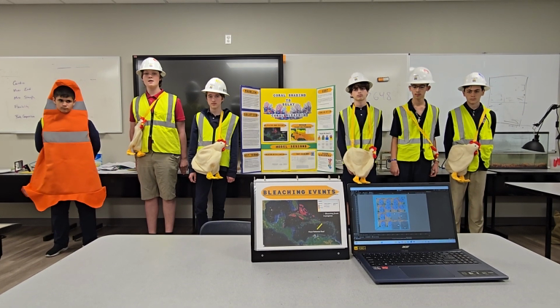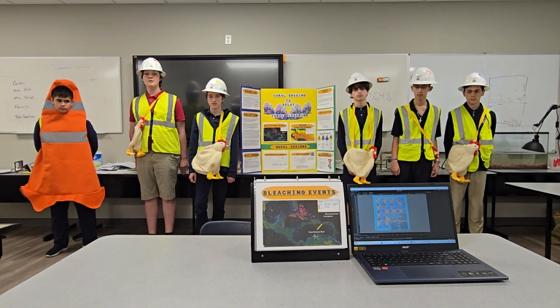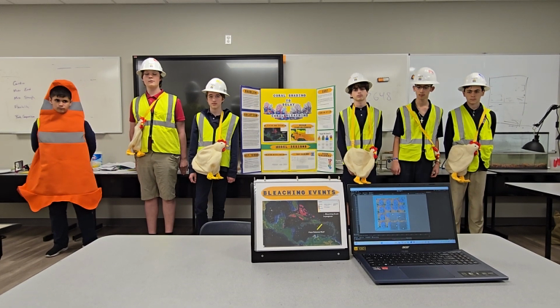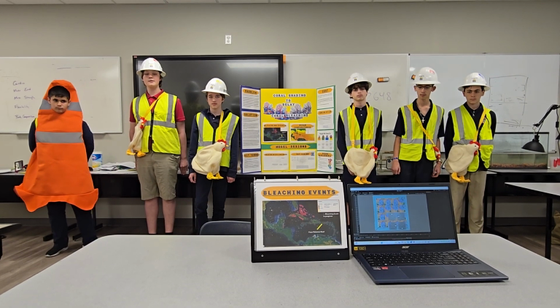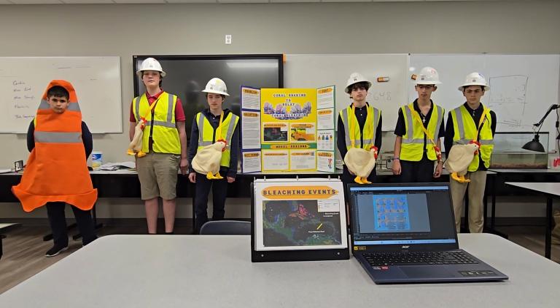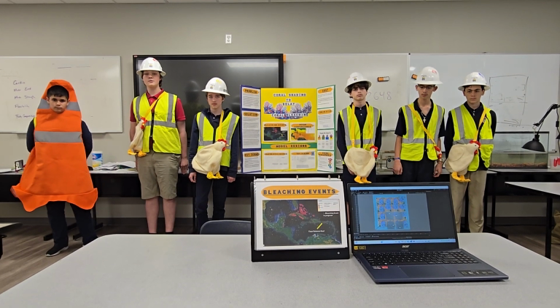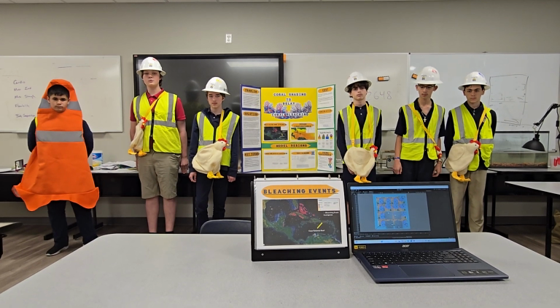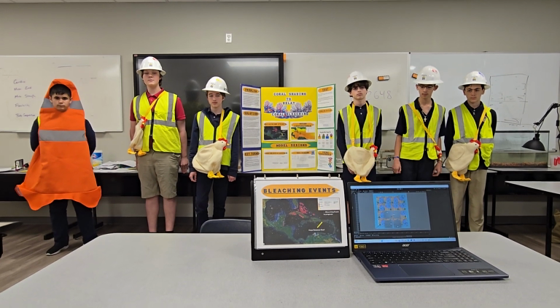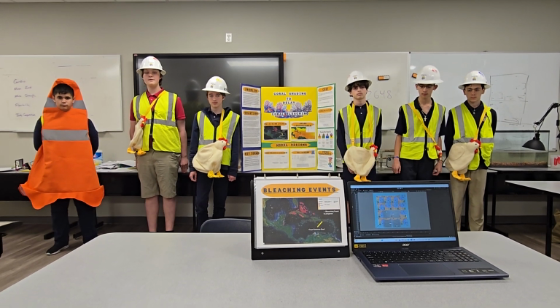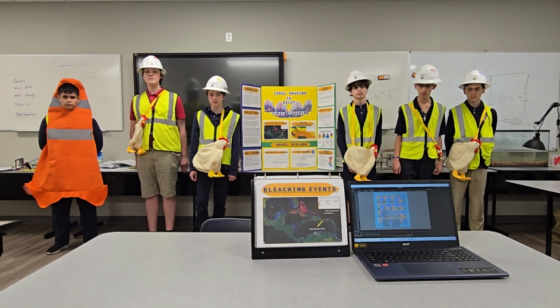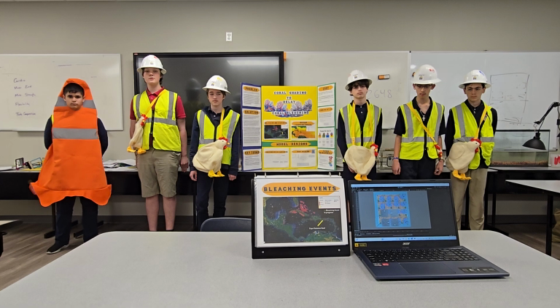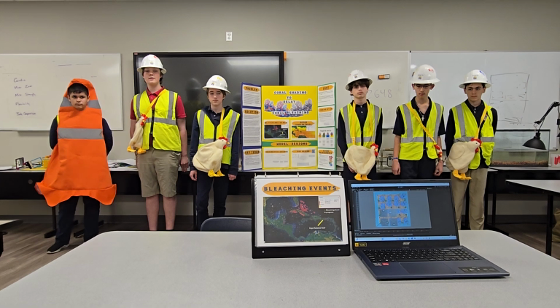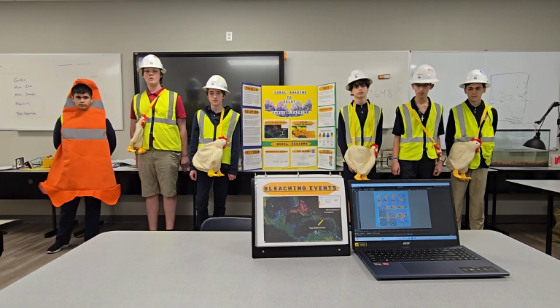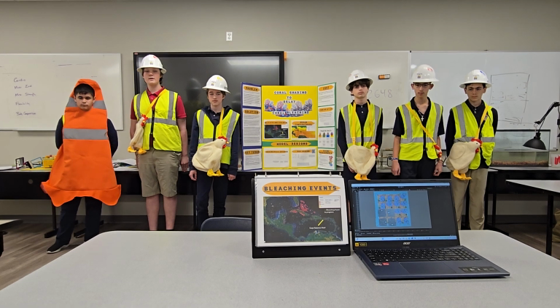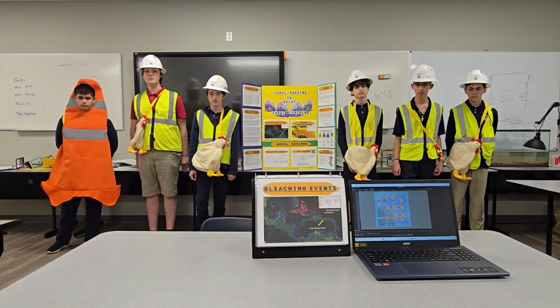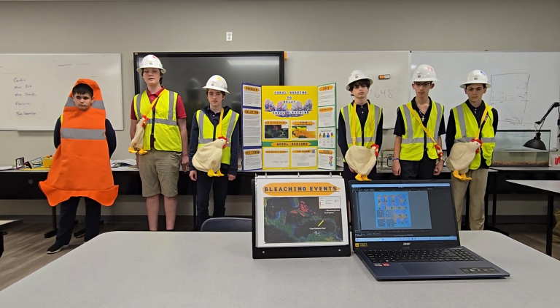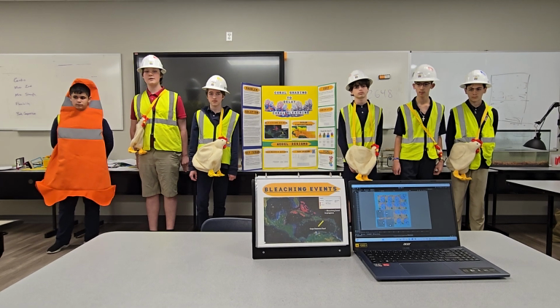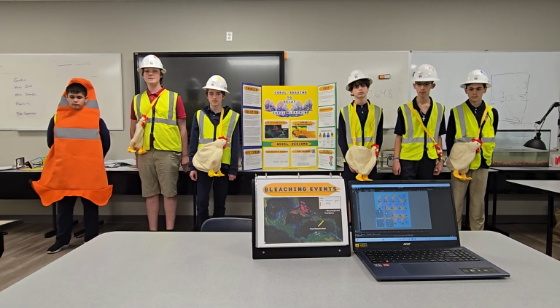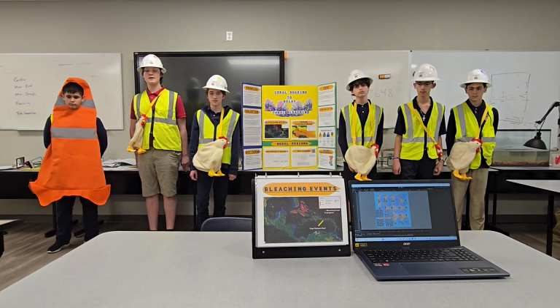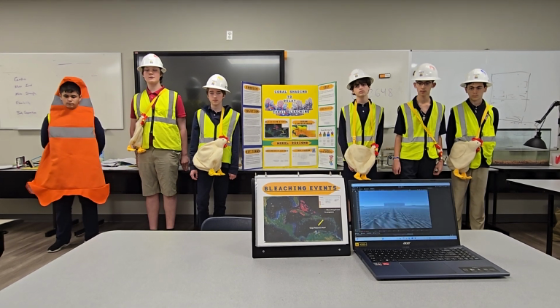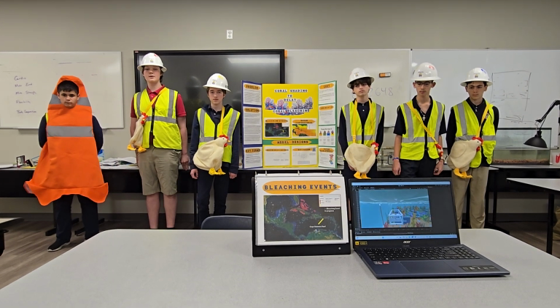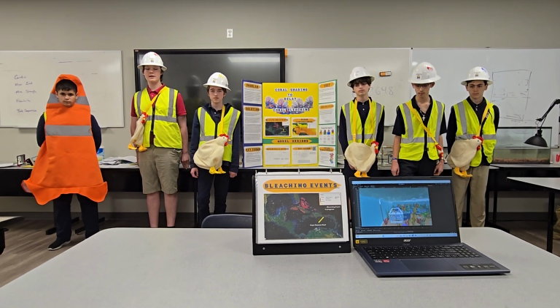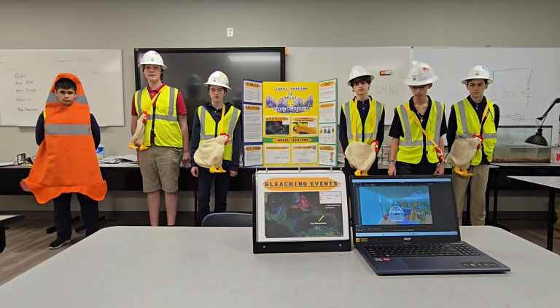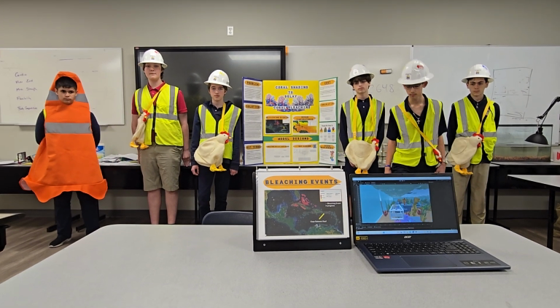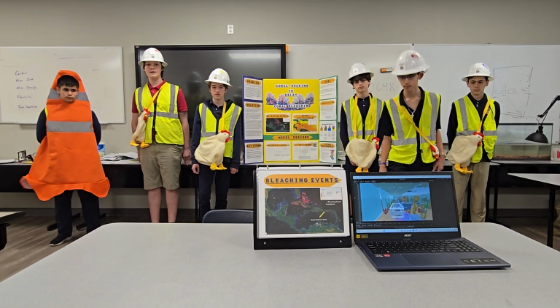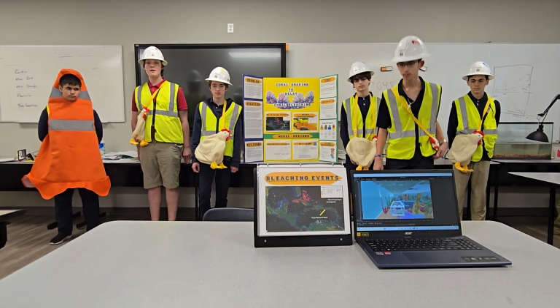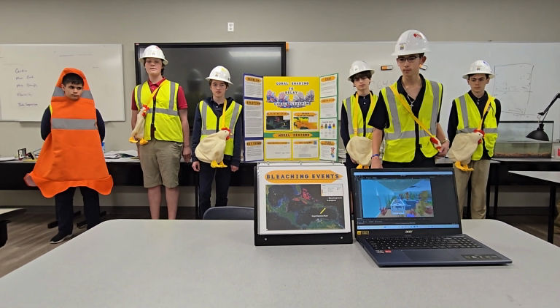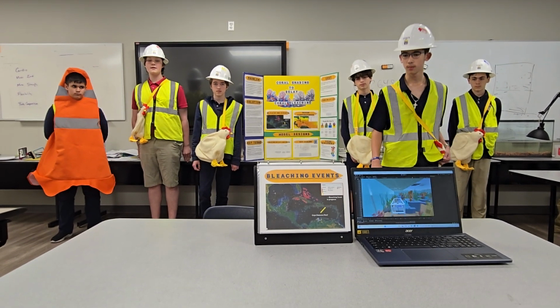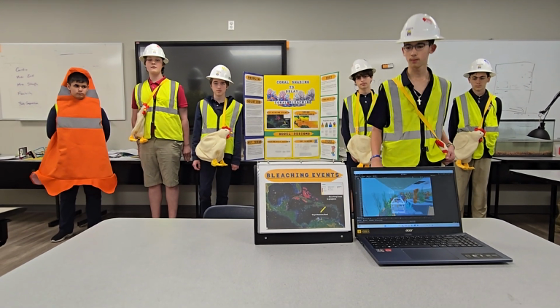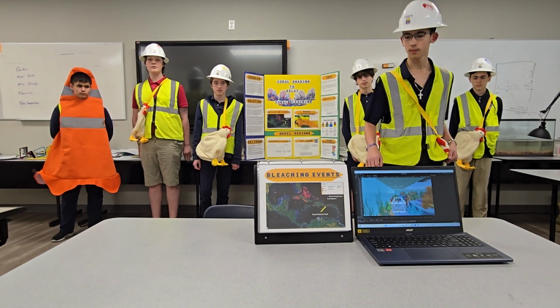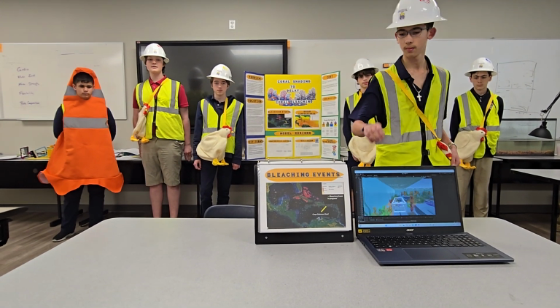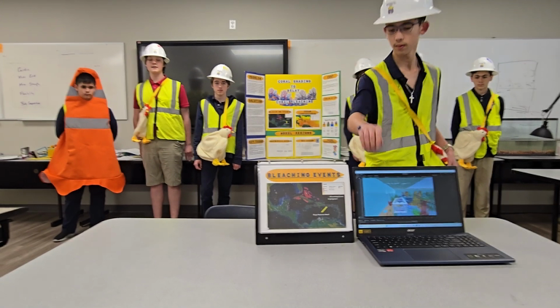To prevent severe storm damage, the ROV and shading devices can relocate. Thank you for listening.